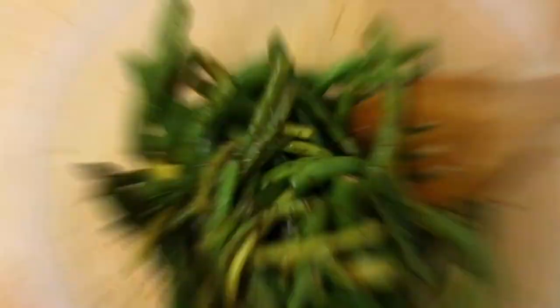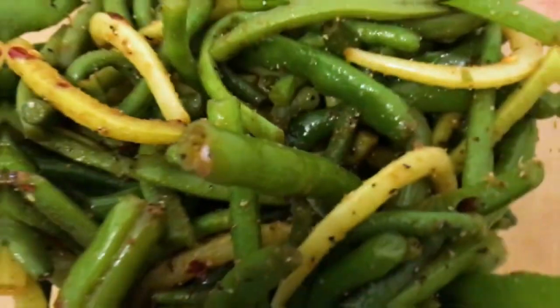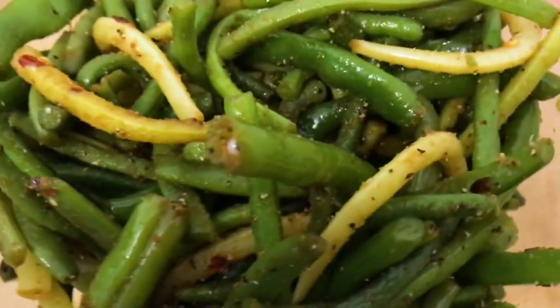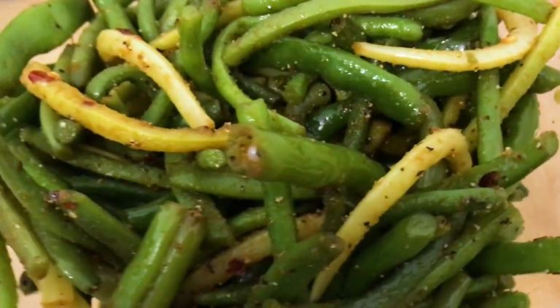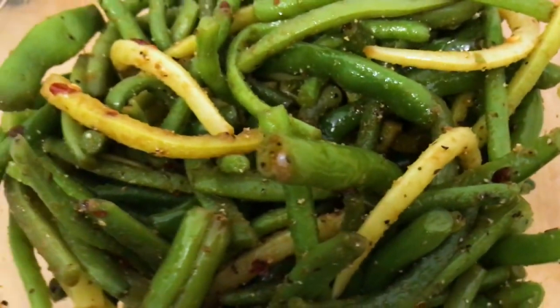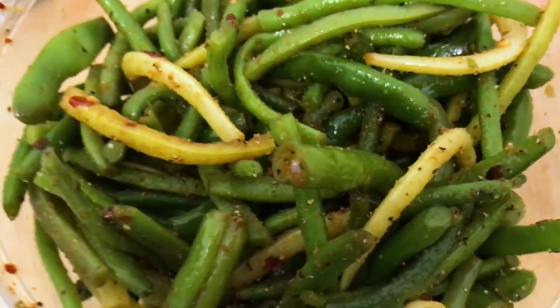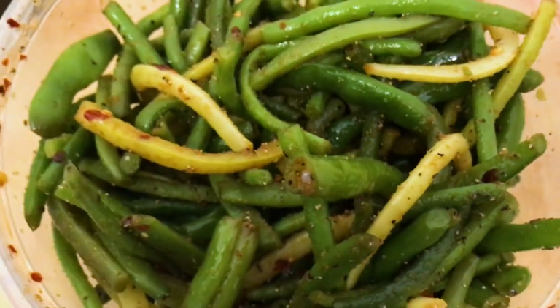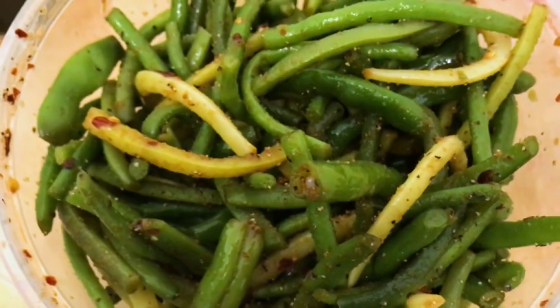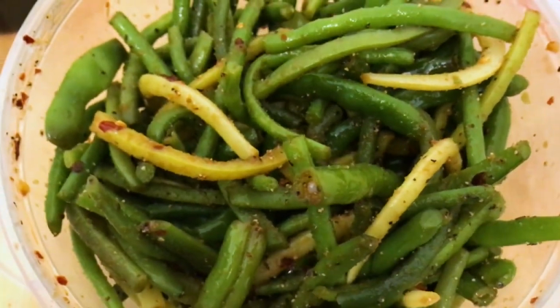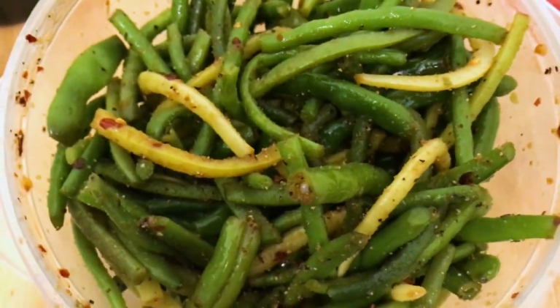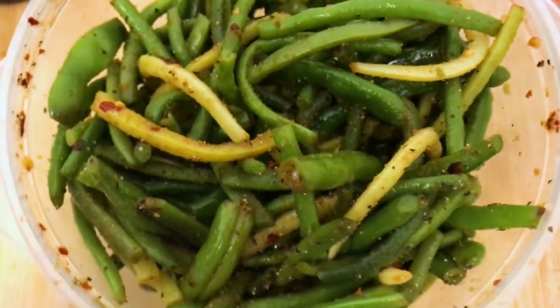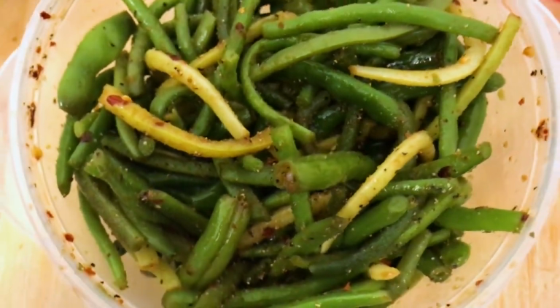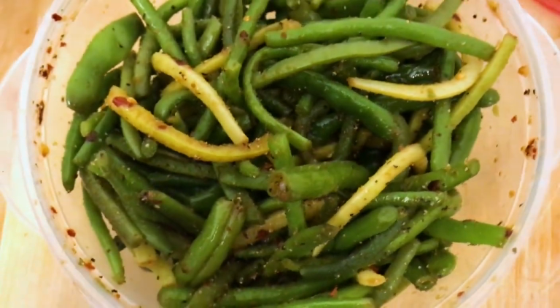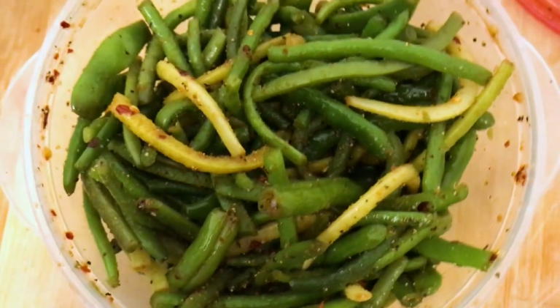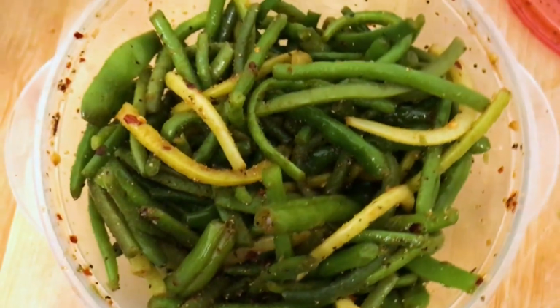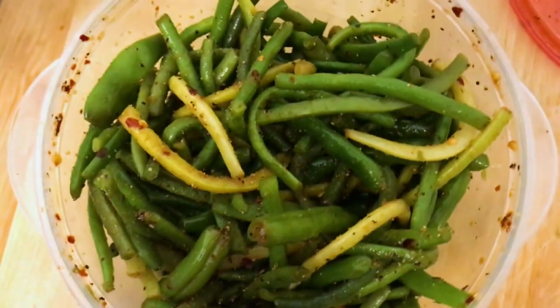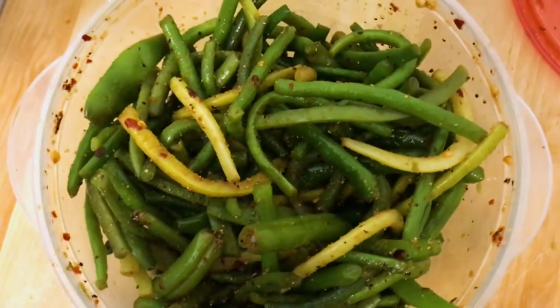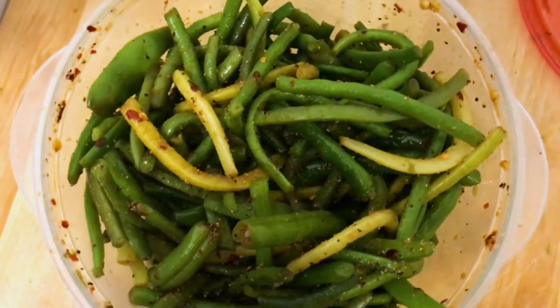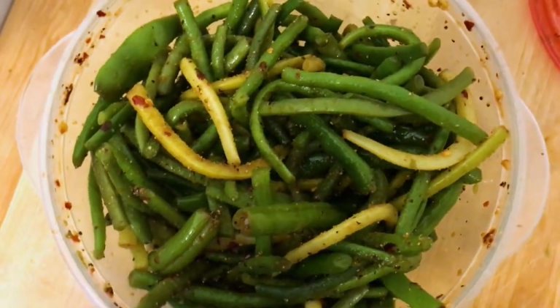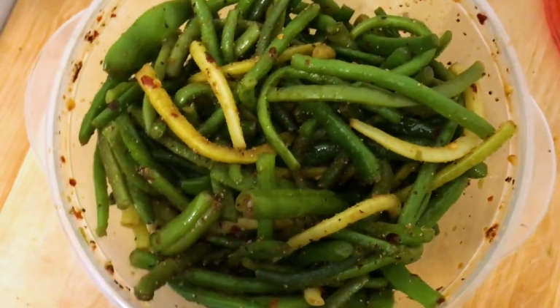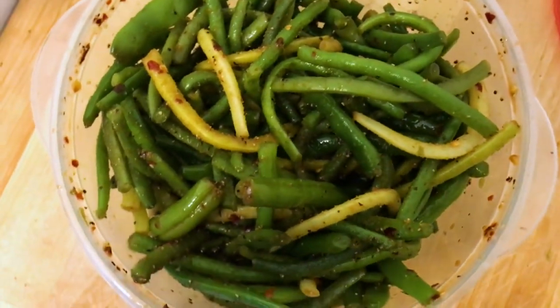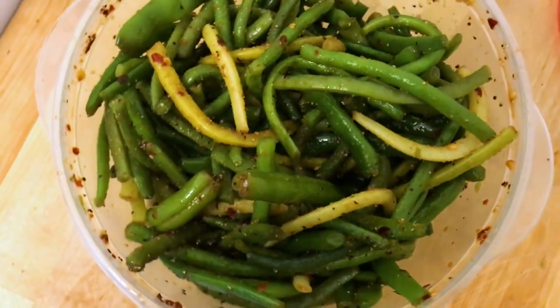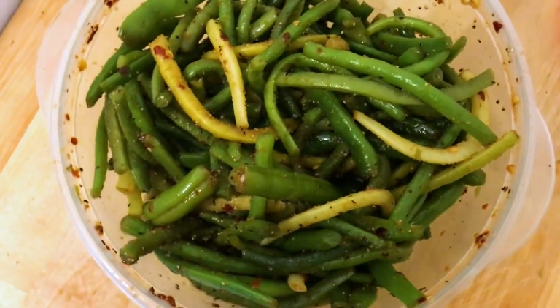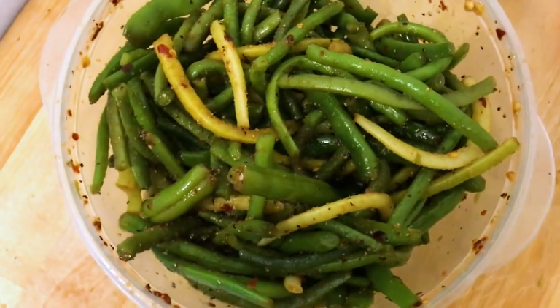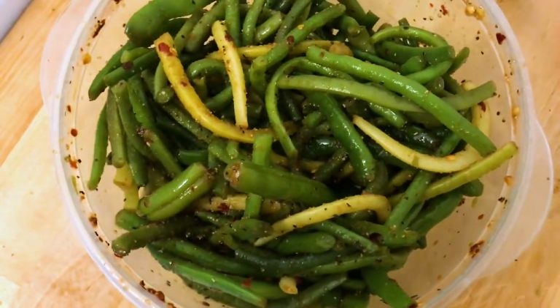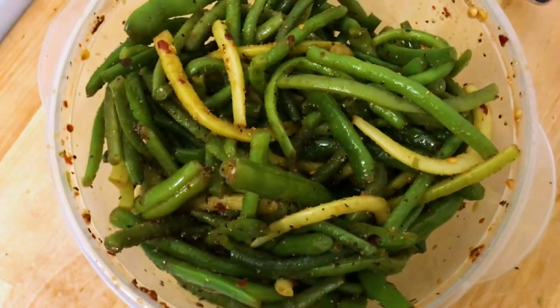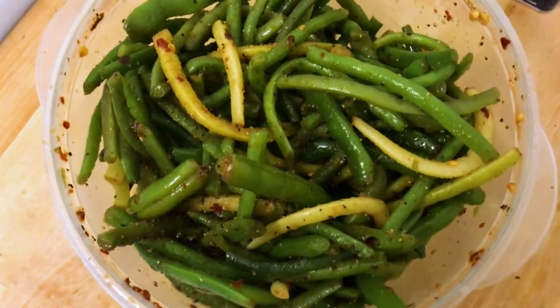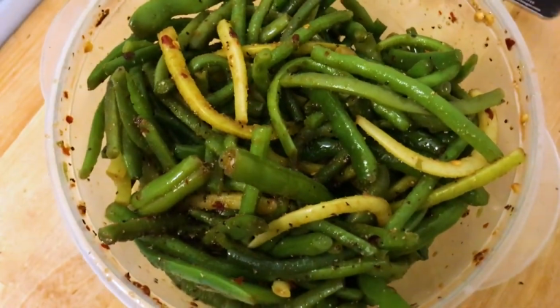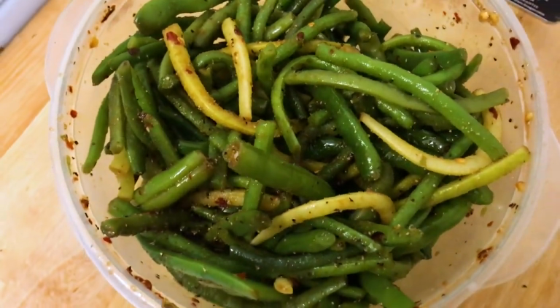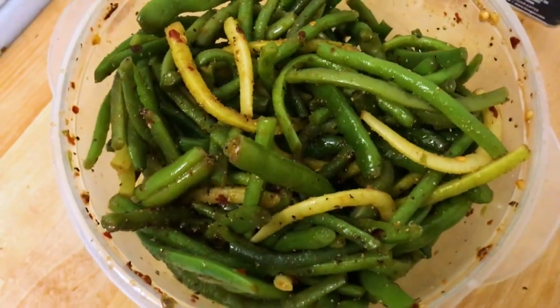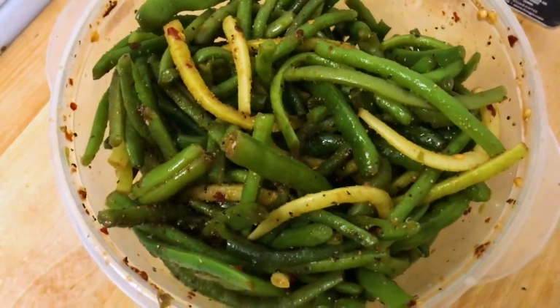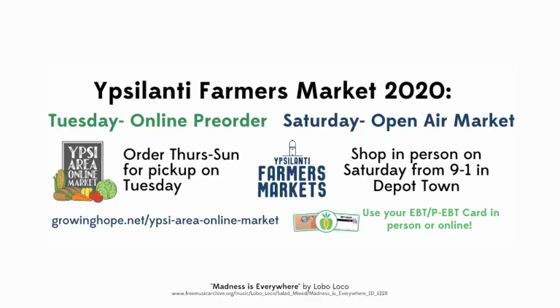Sprinkle with toasted sesame seeds if you want, and serve at room temperature or refrigerate for a cold salad. Enjoy!